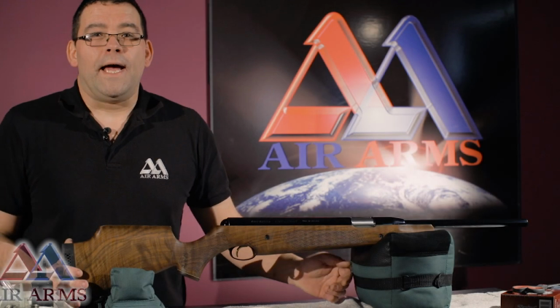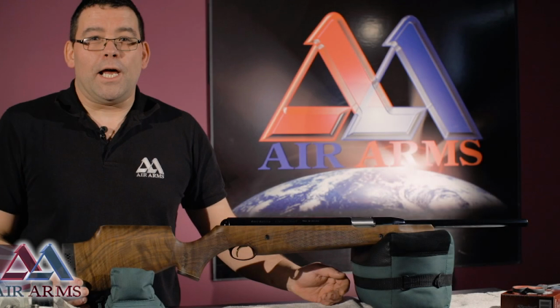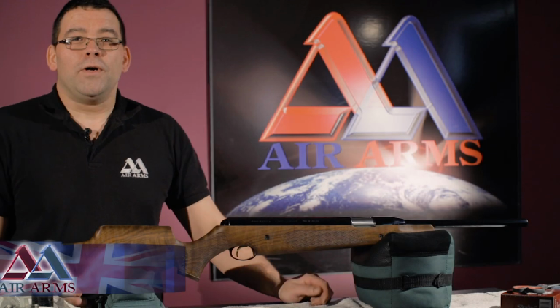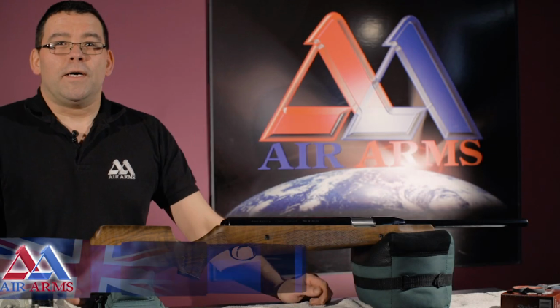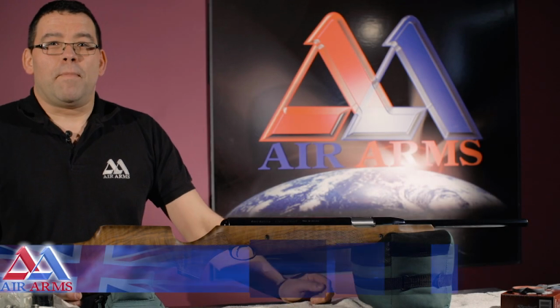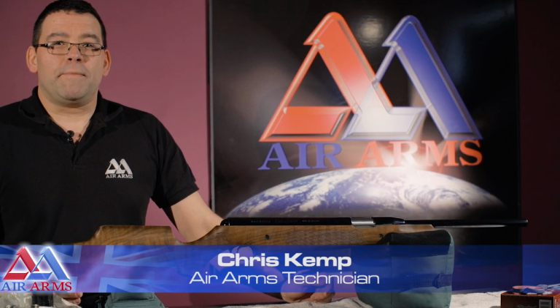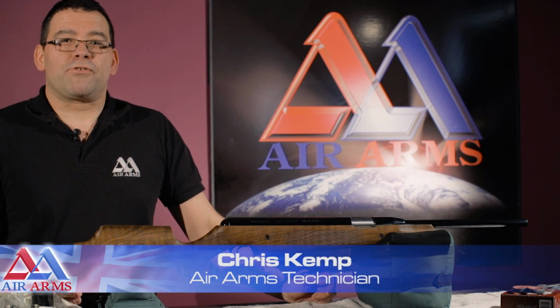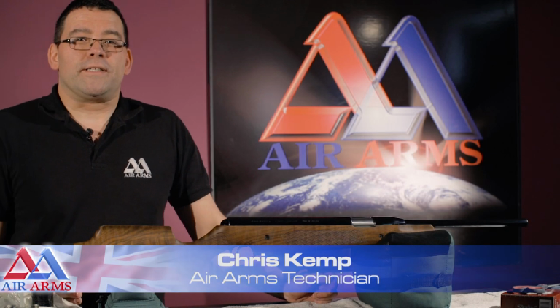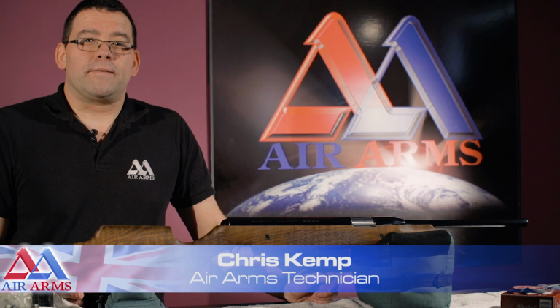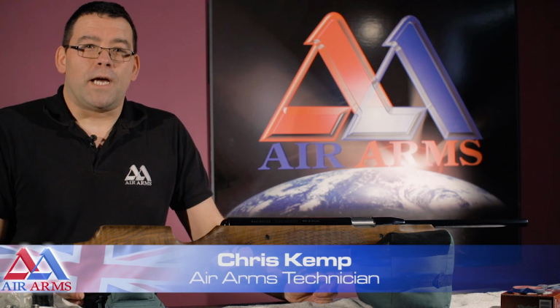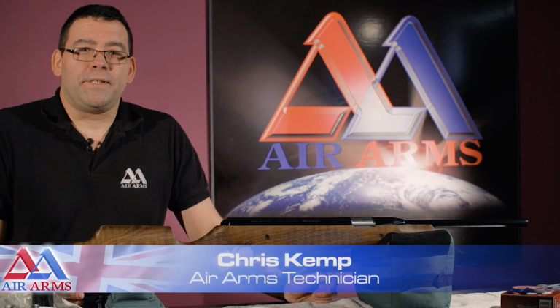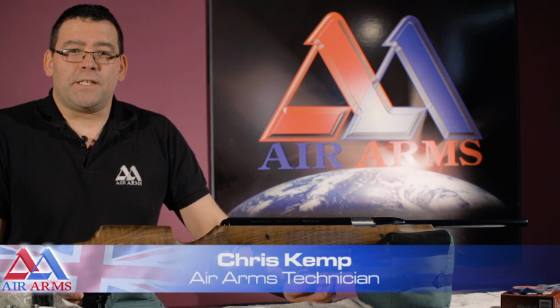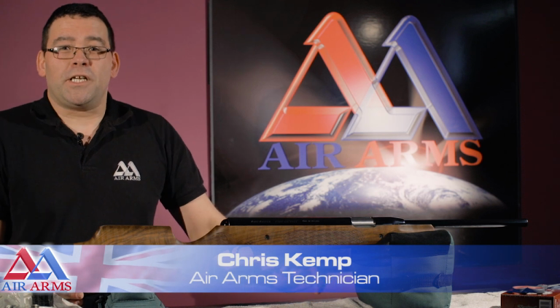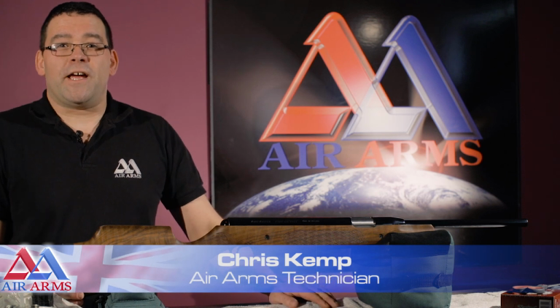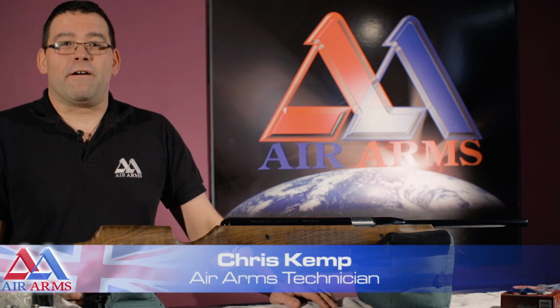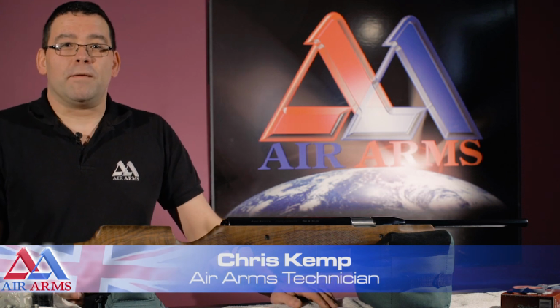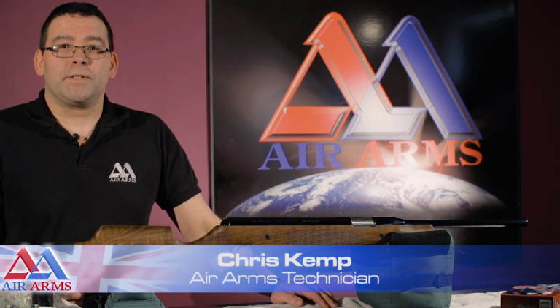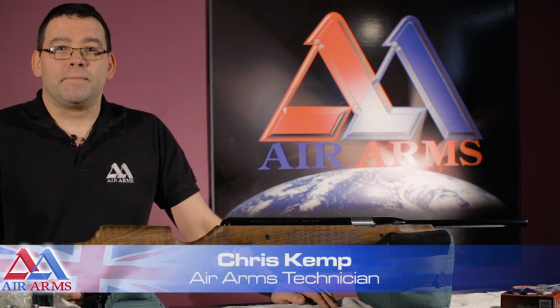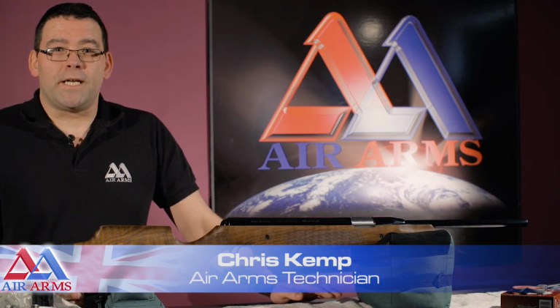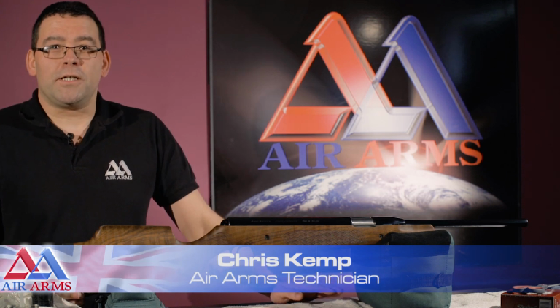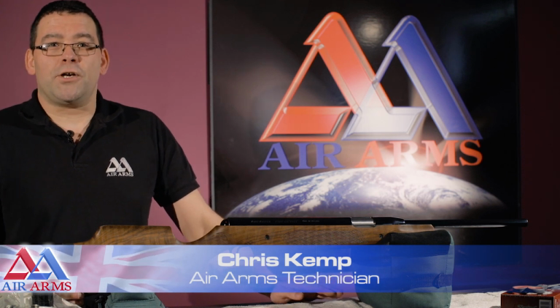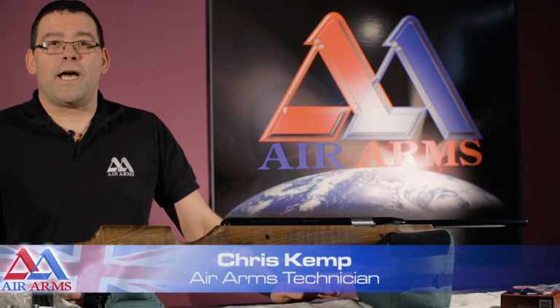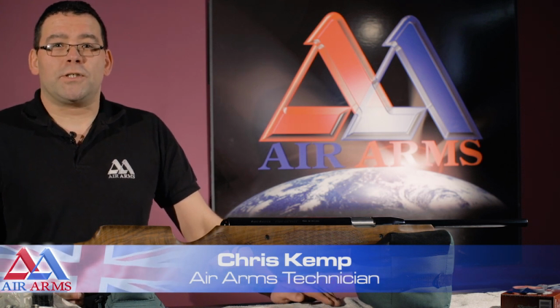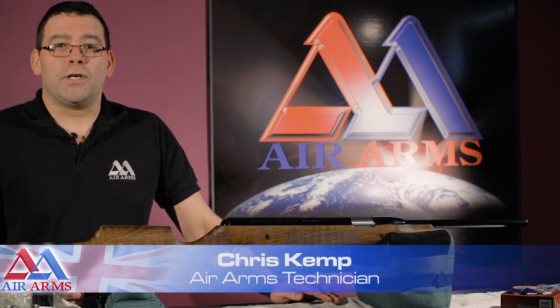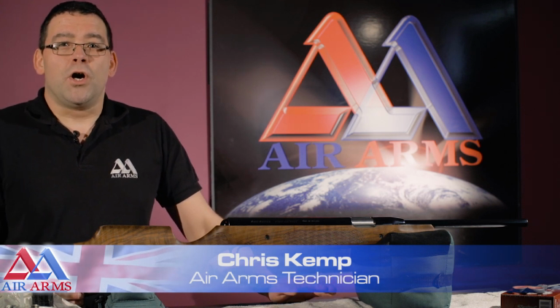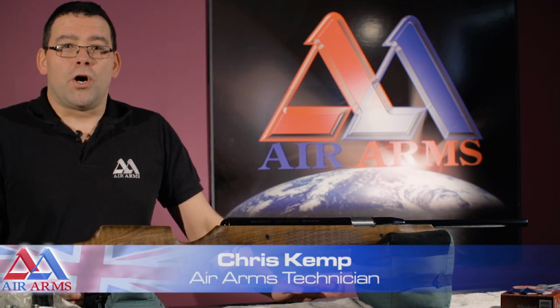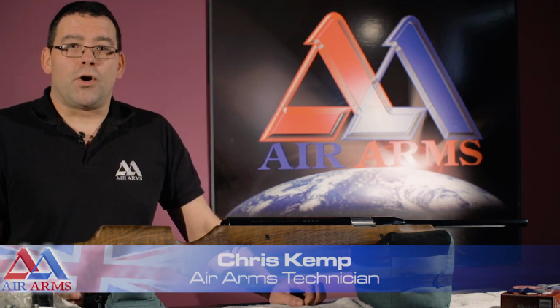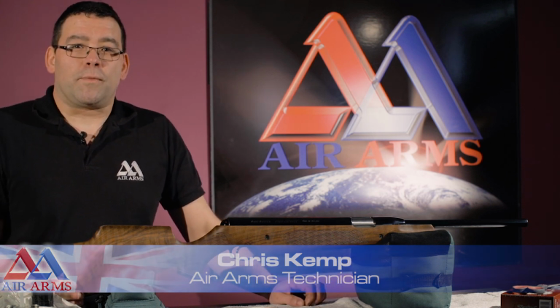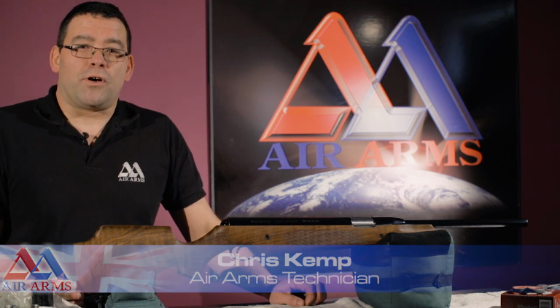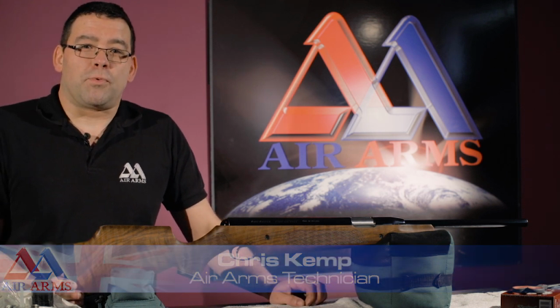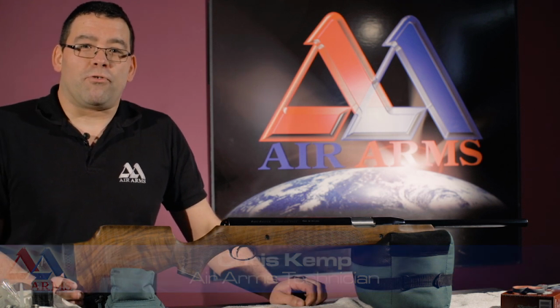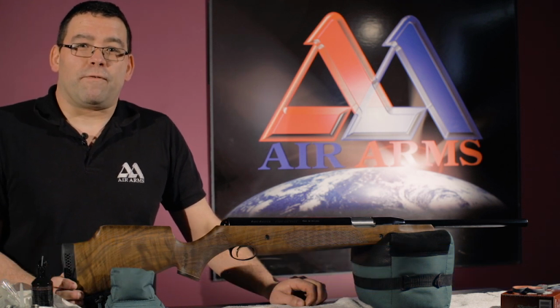Hello, my name is Chris. I'm a technician here at Air Arms. Today I'm going to show you how to cock the Pro Sport rifle.